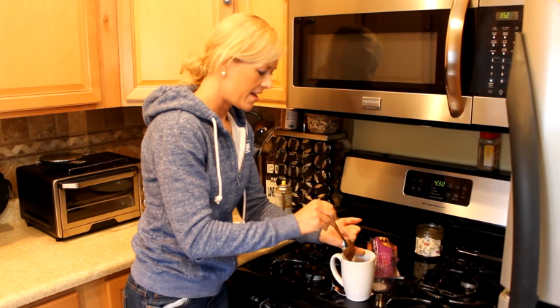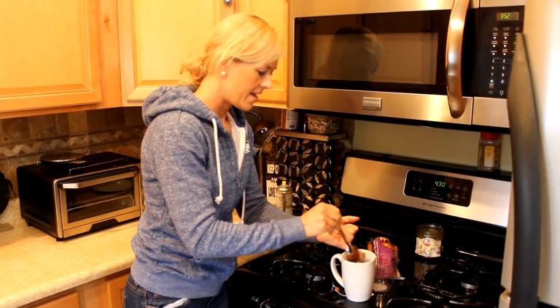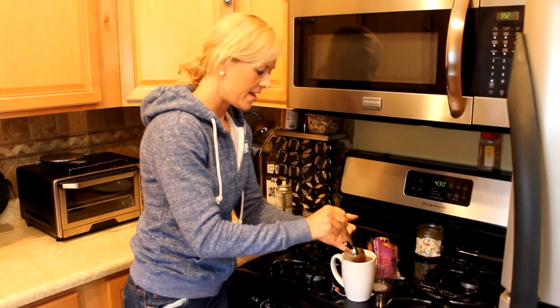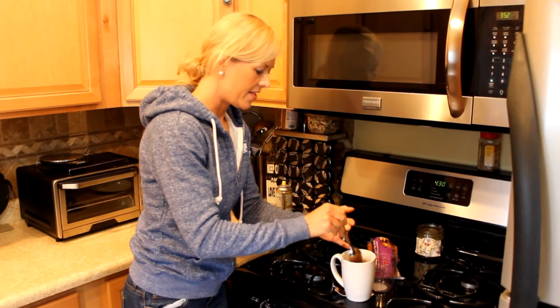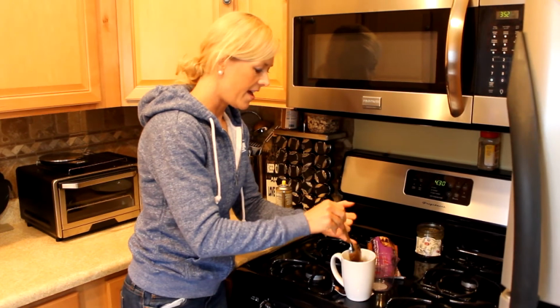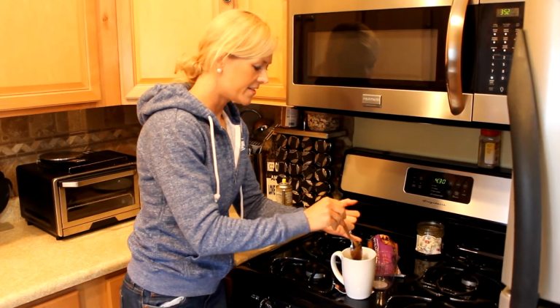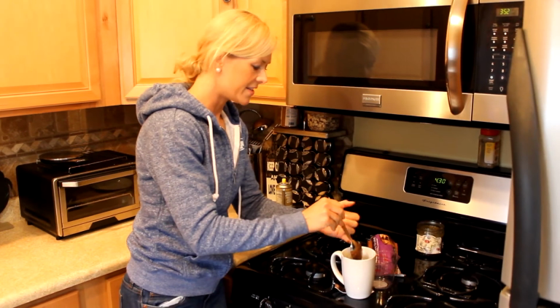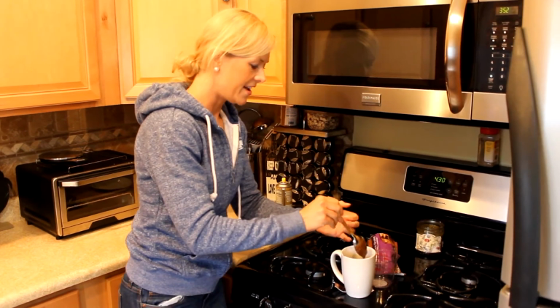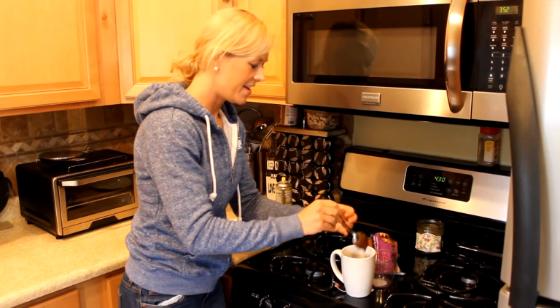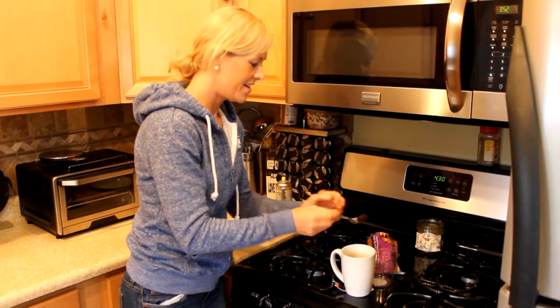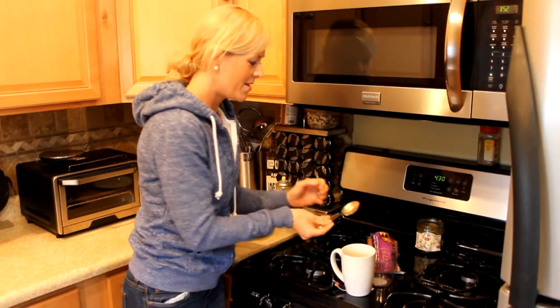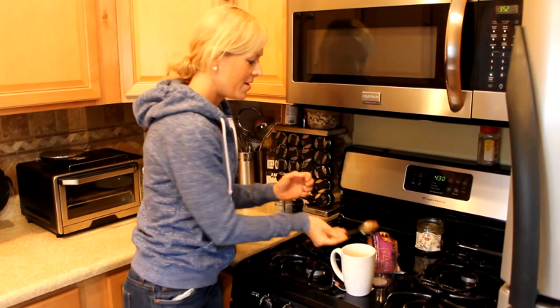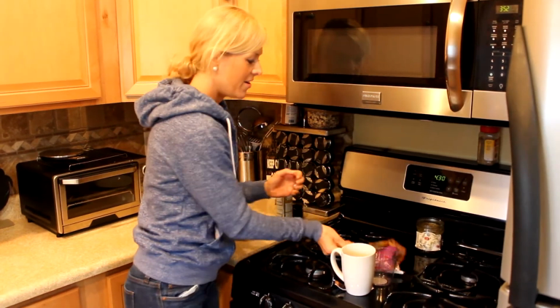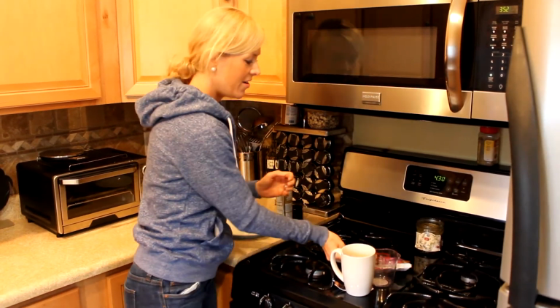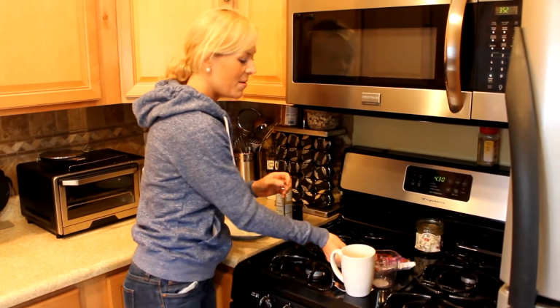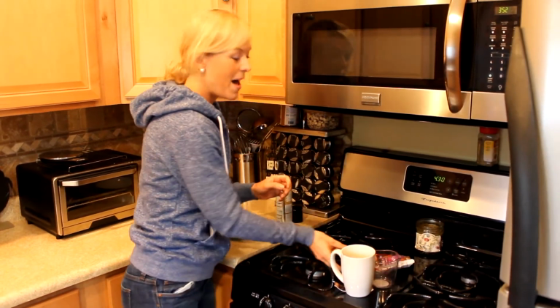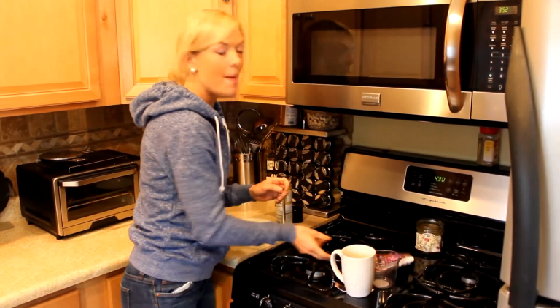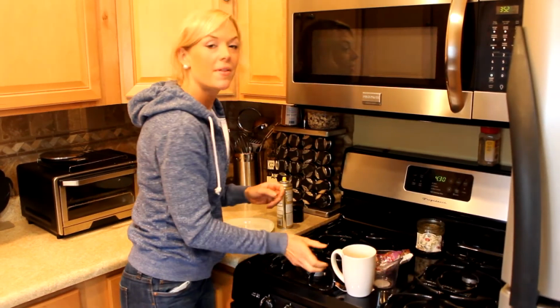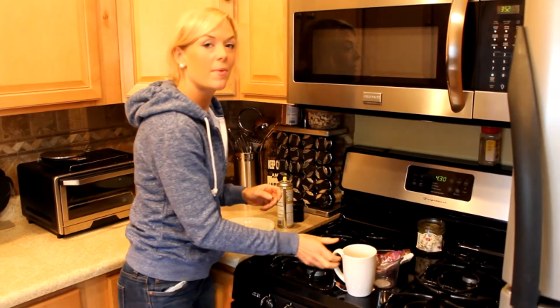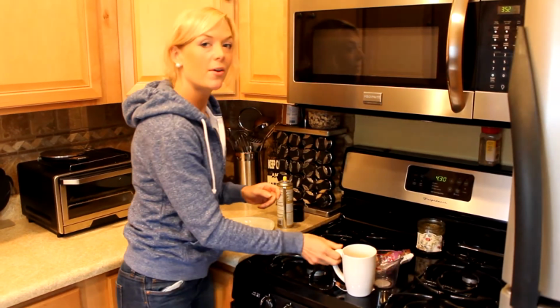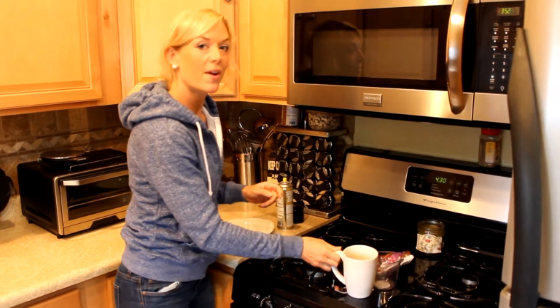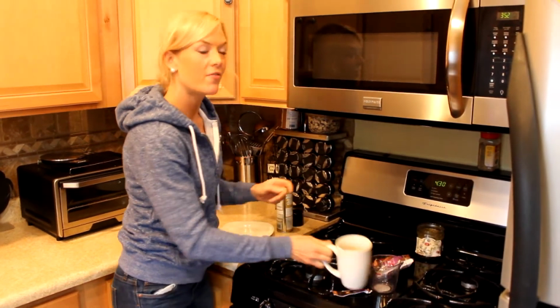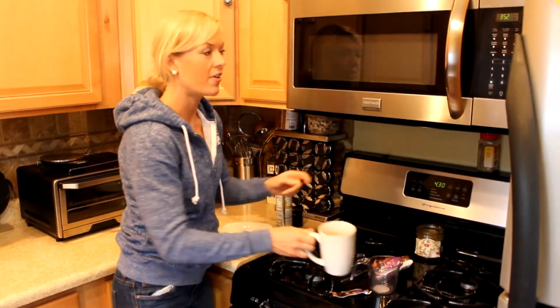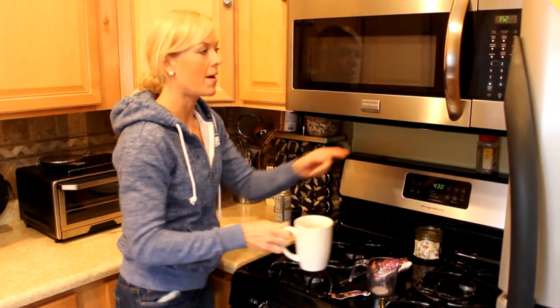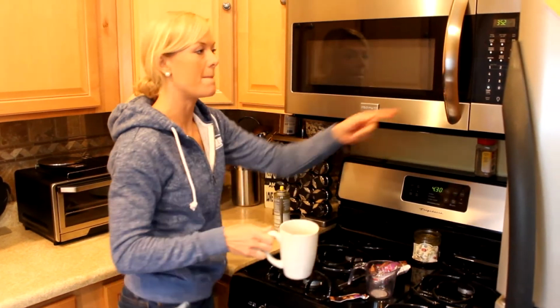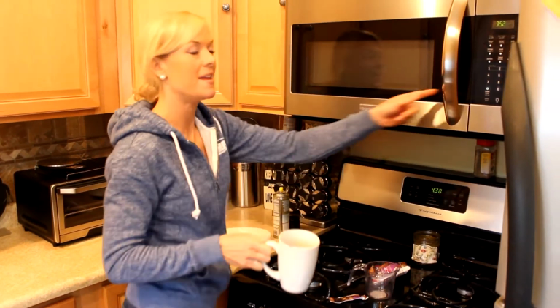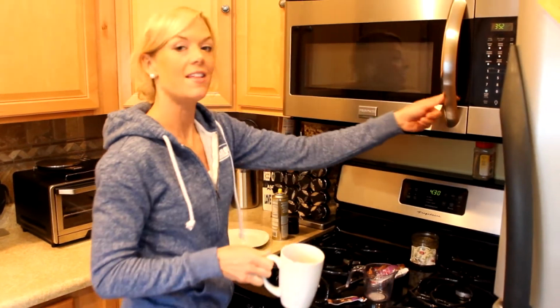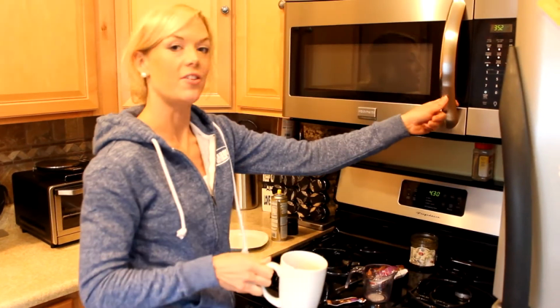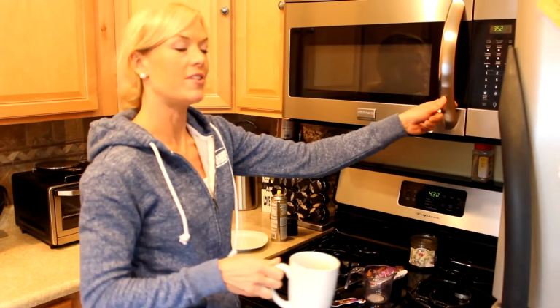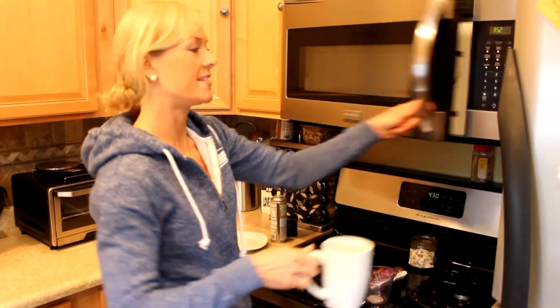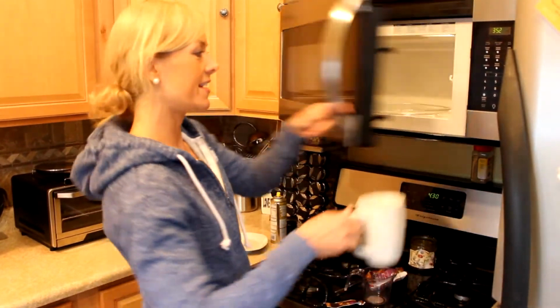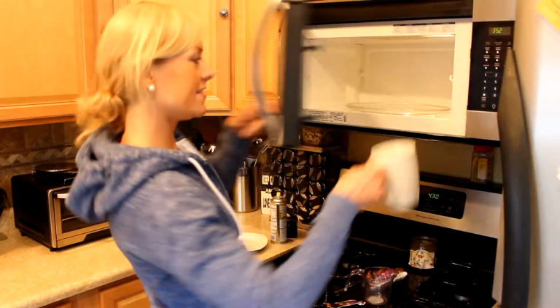And lastly, you're going to pop it in the microwave for a minute and 30 seconds.